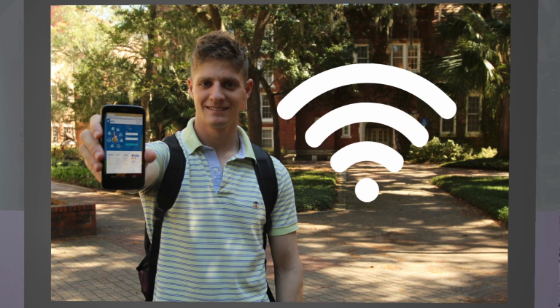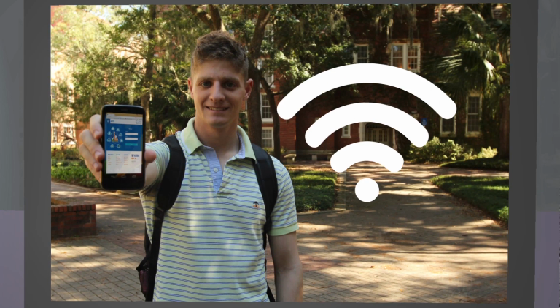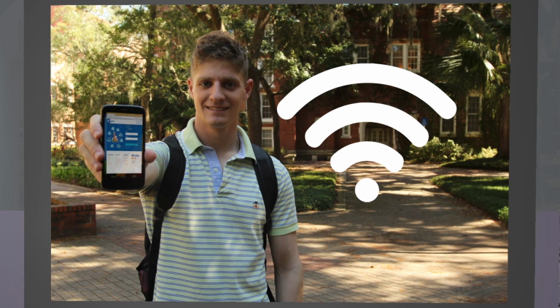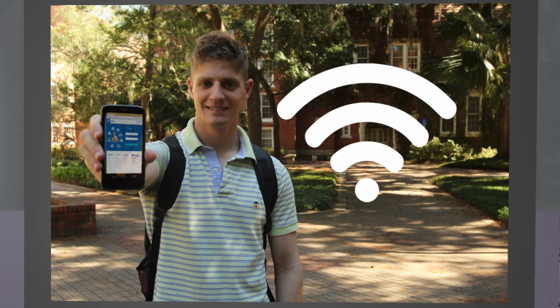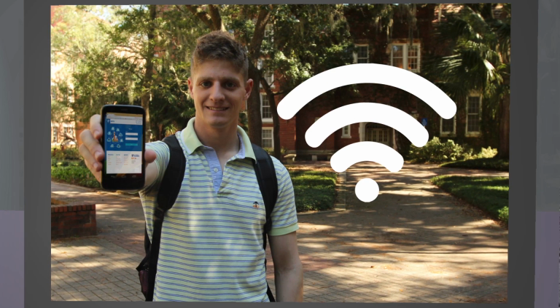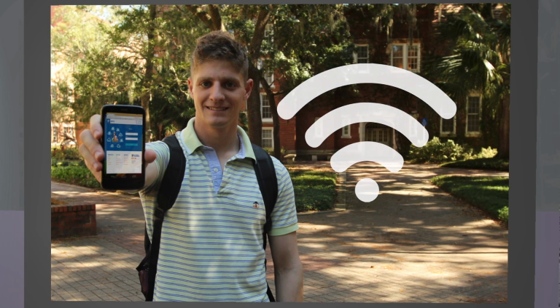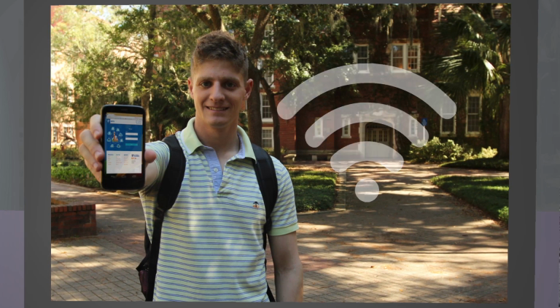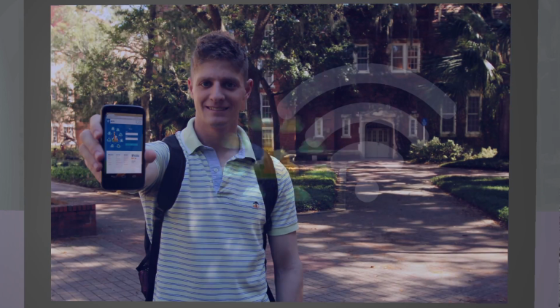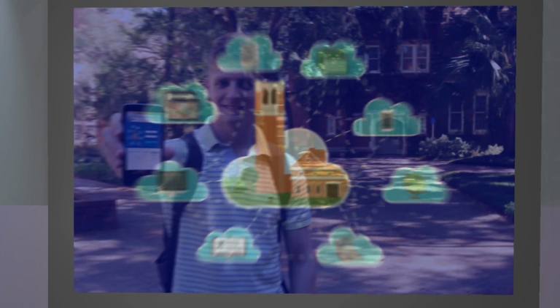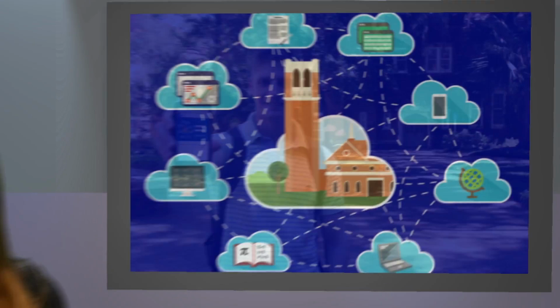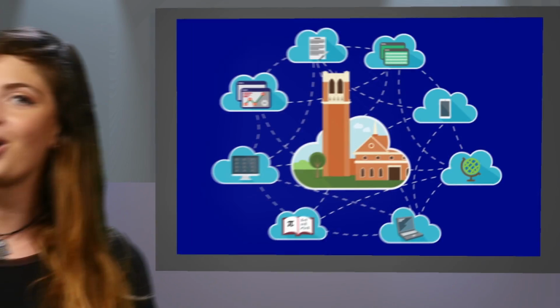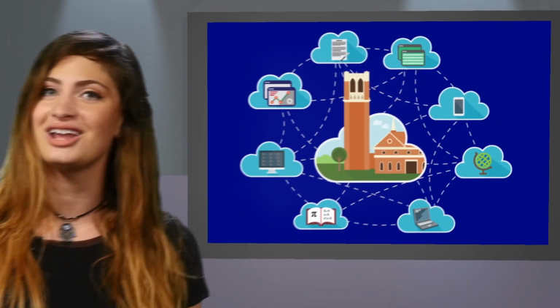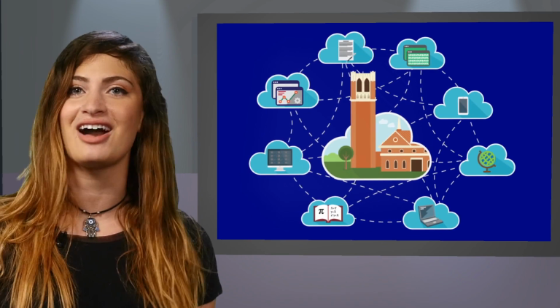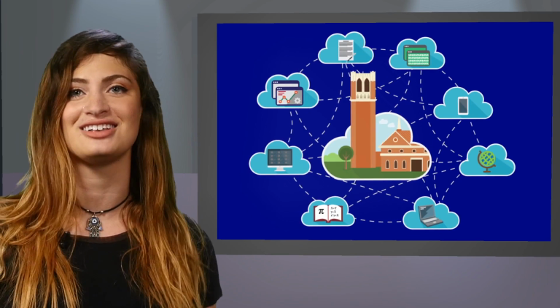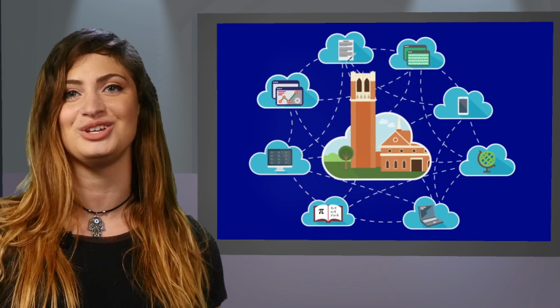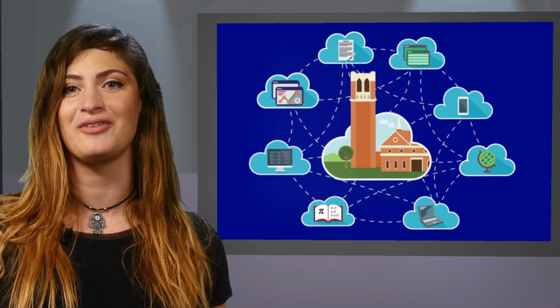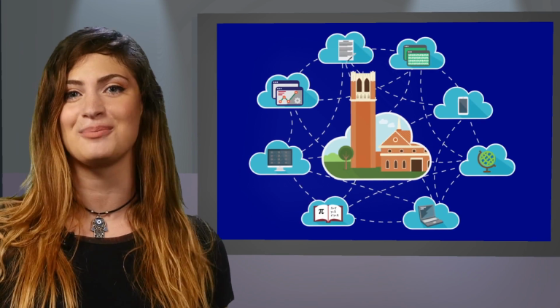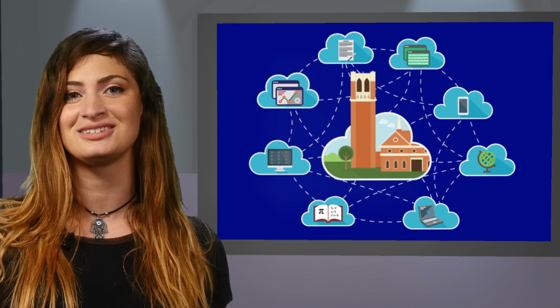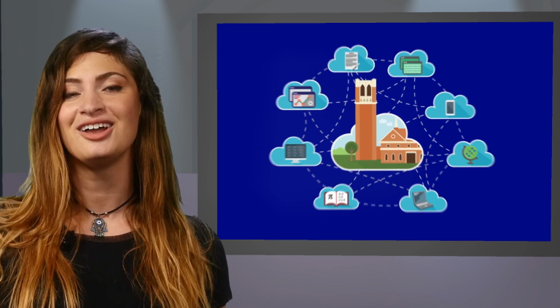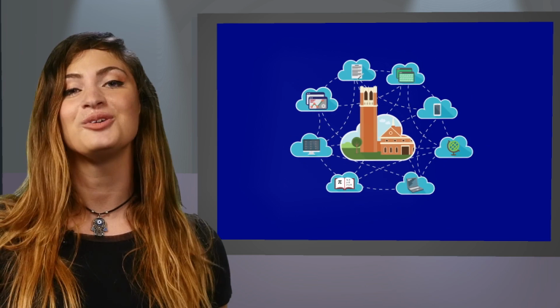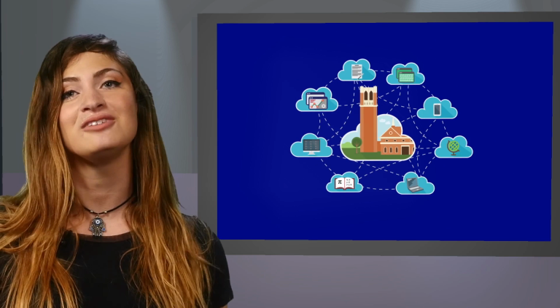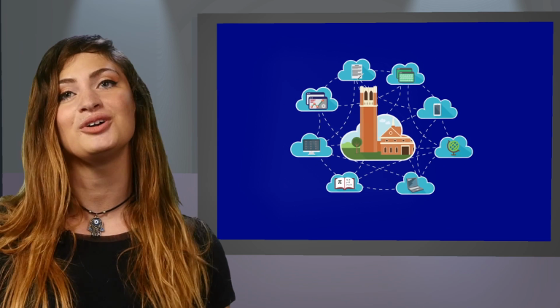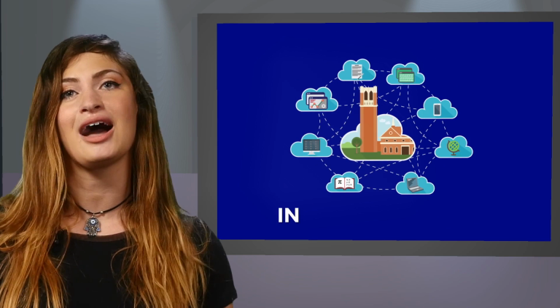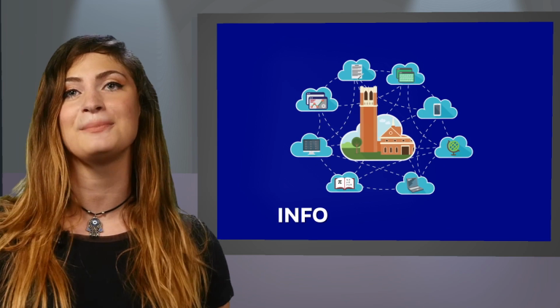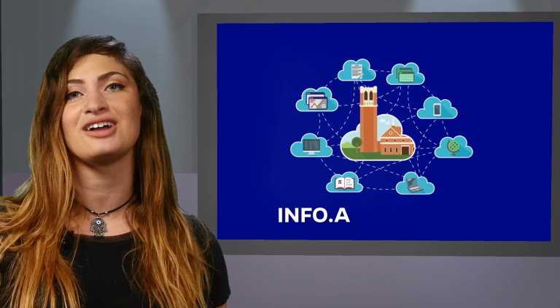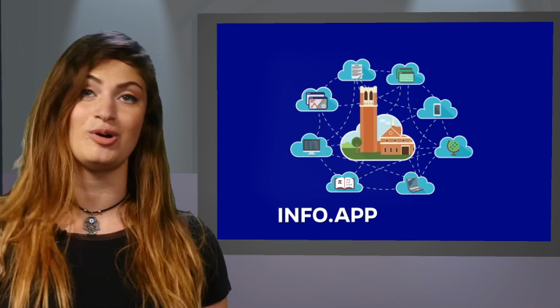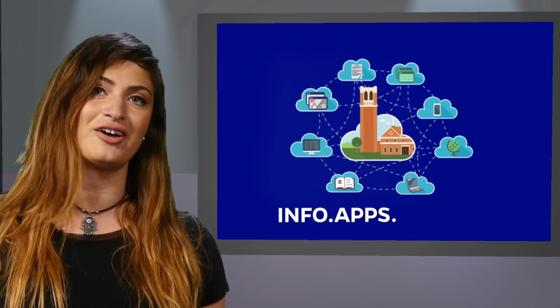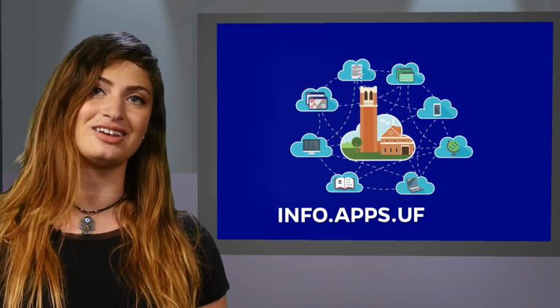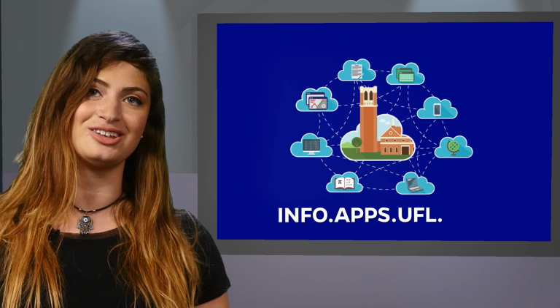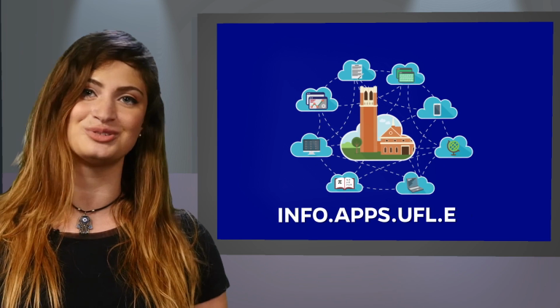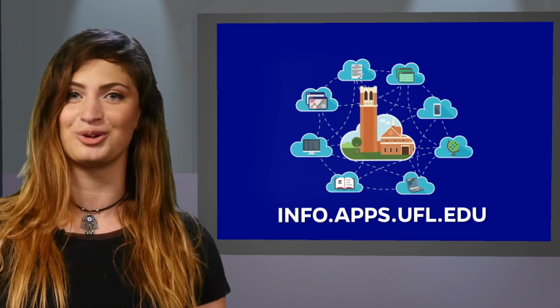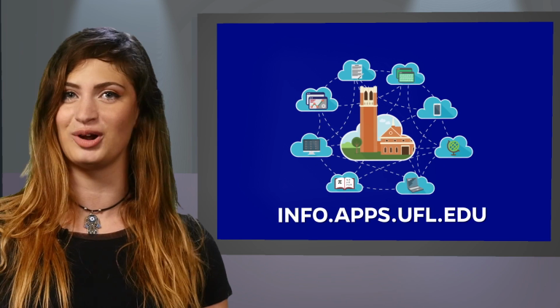If you're a student or faculty member, you already have access to UF Apps. Go to info.apps.ufl.edu to learn more.